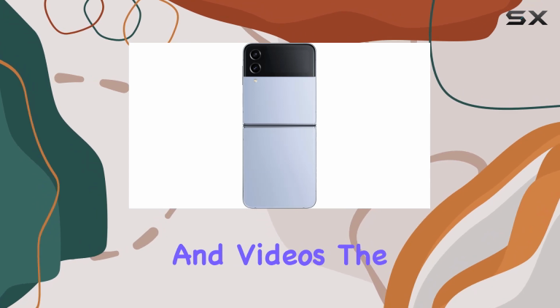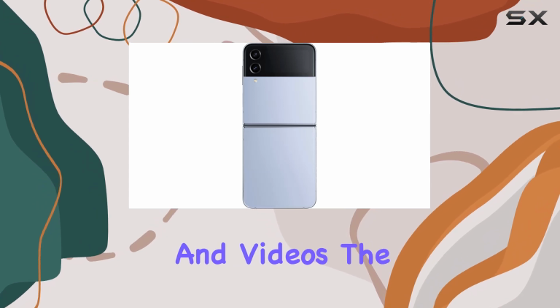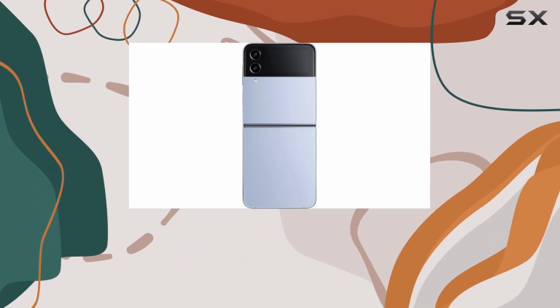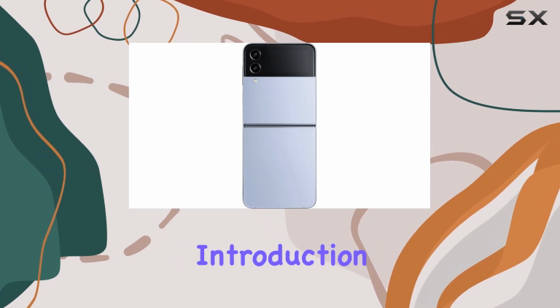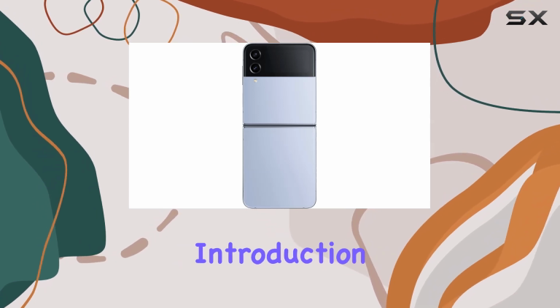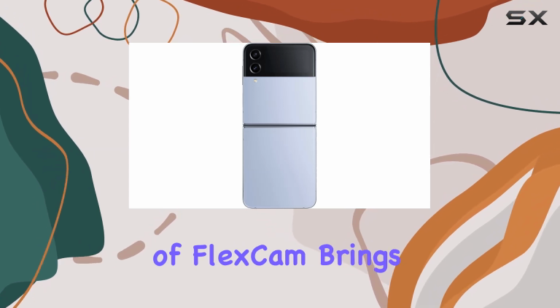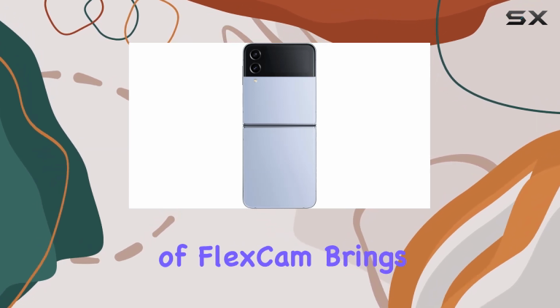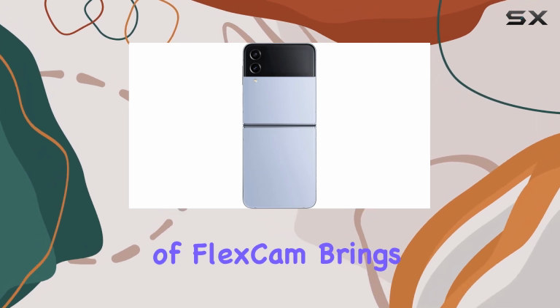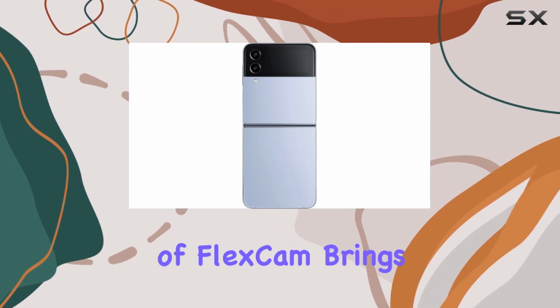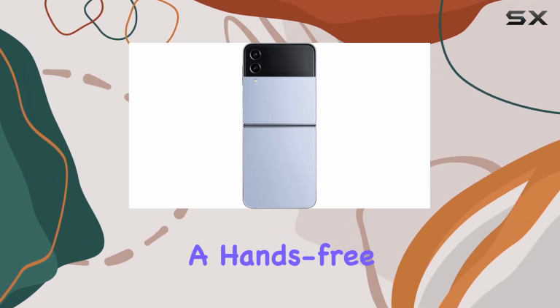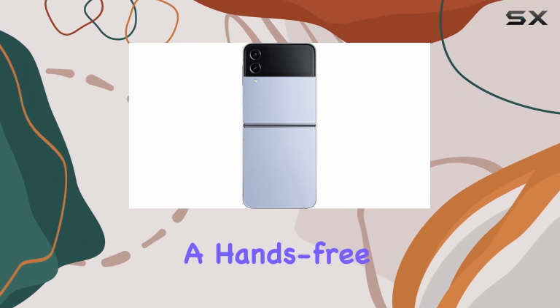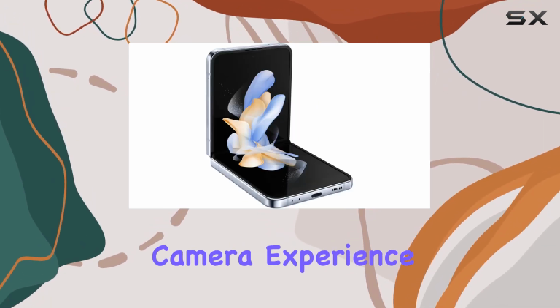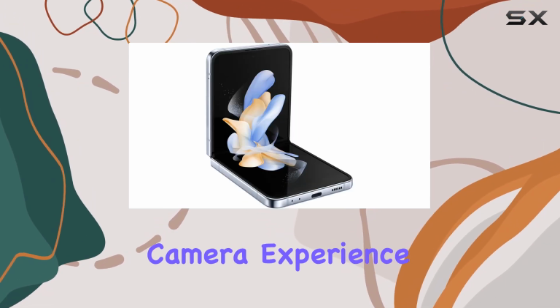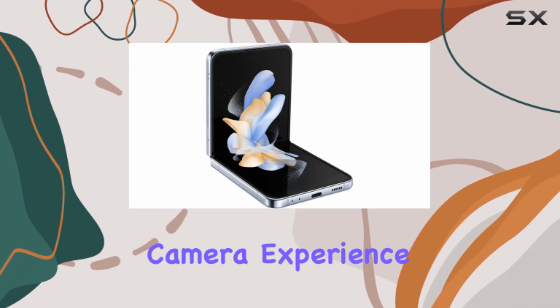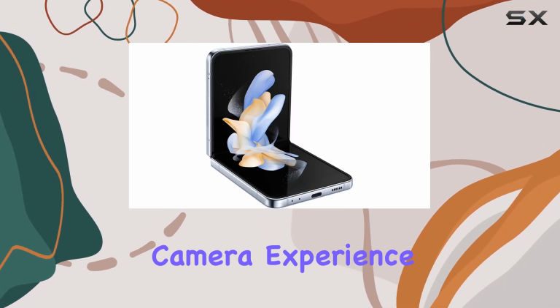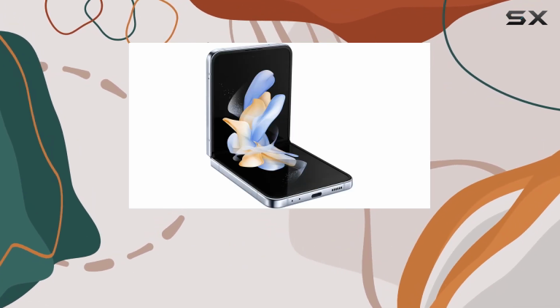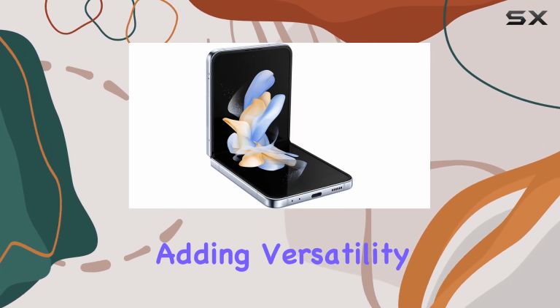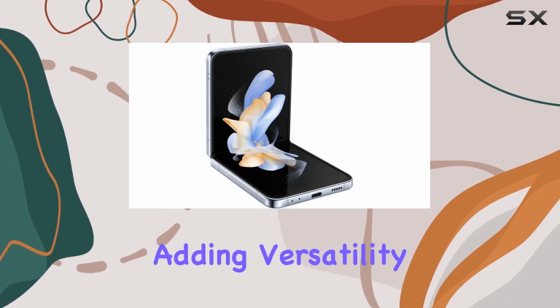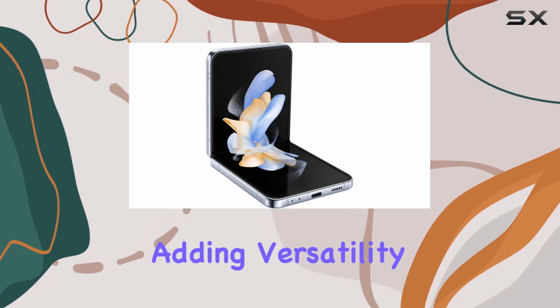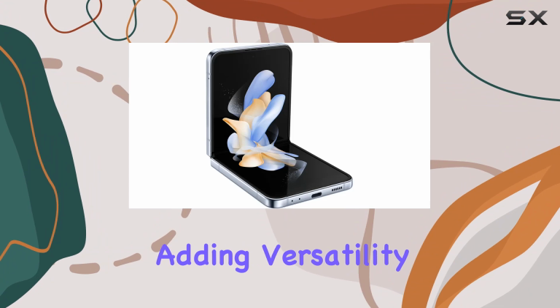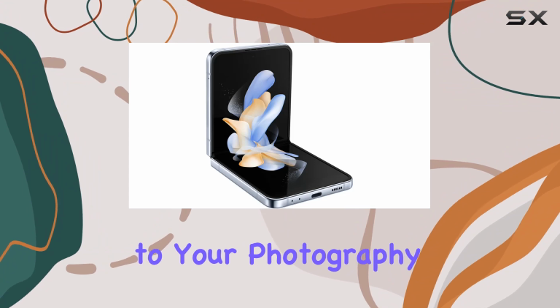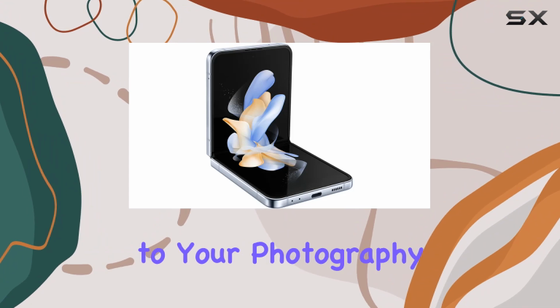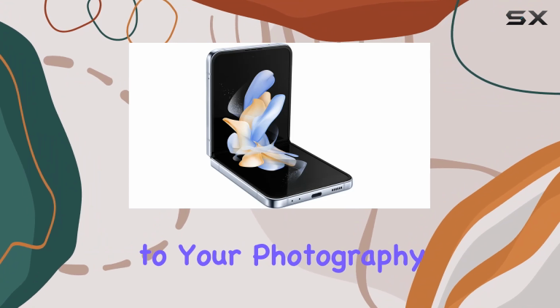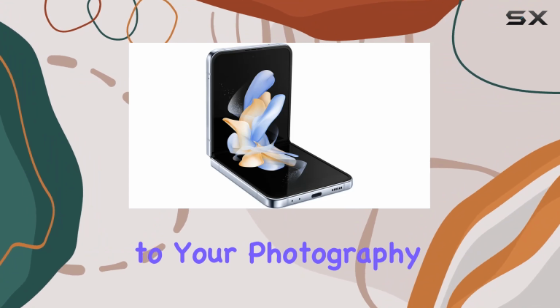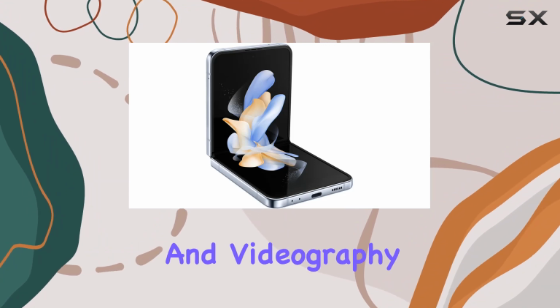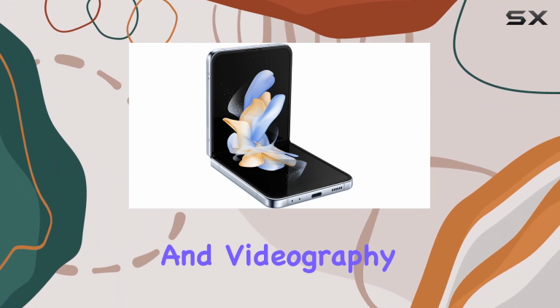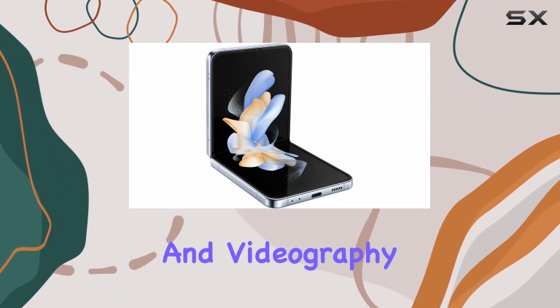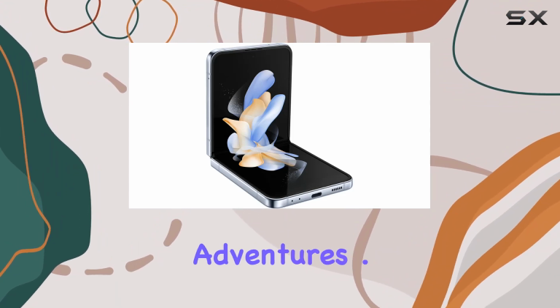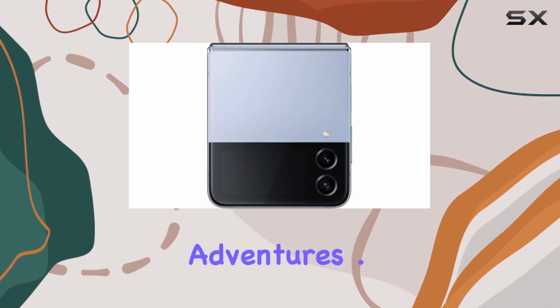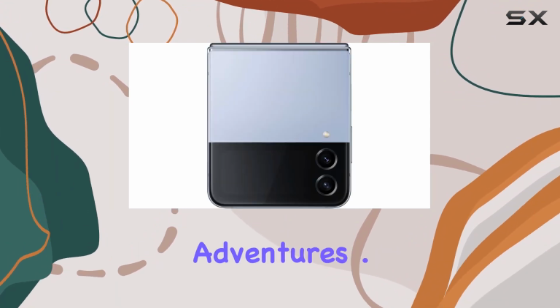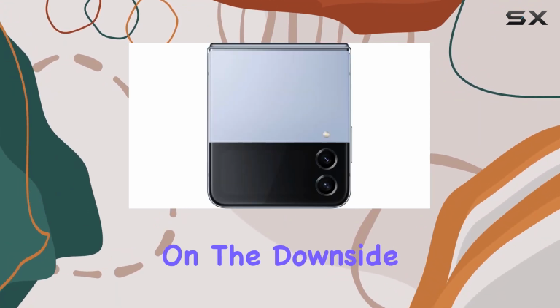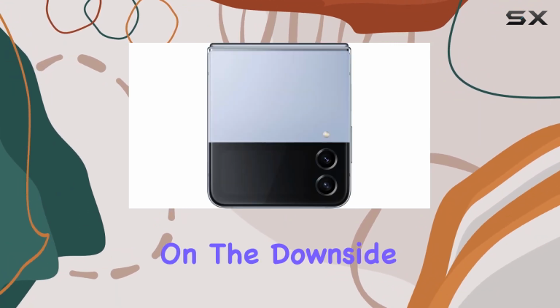The introduction of FlexCam brings a hands-free camera experience, adding versatility to your photography and videography adventures.